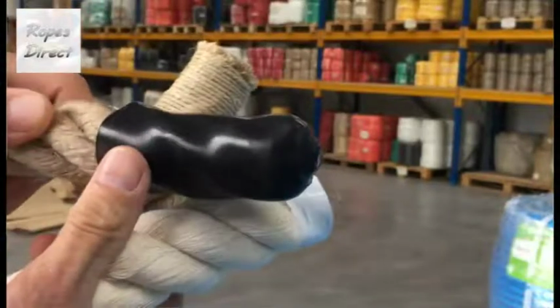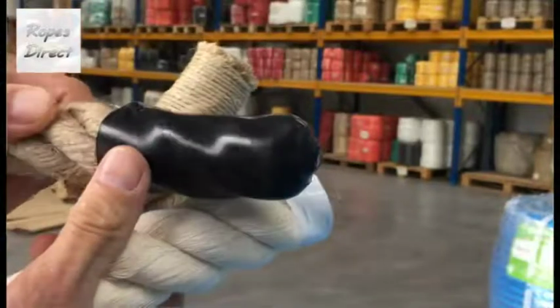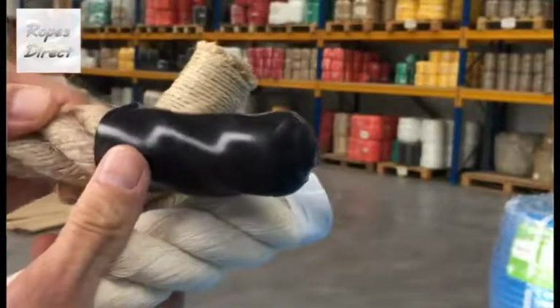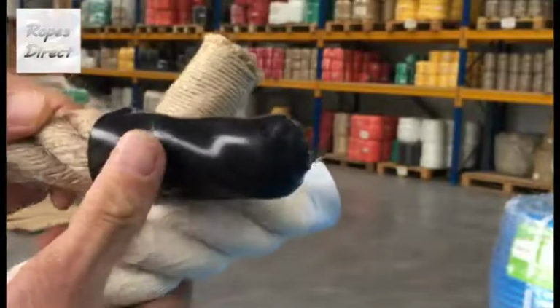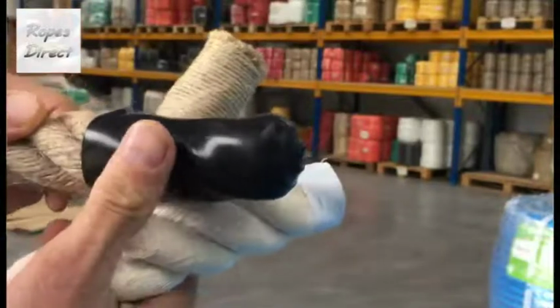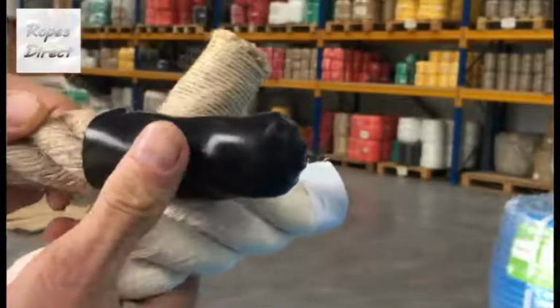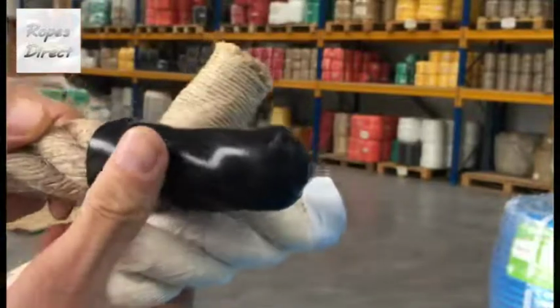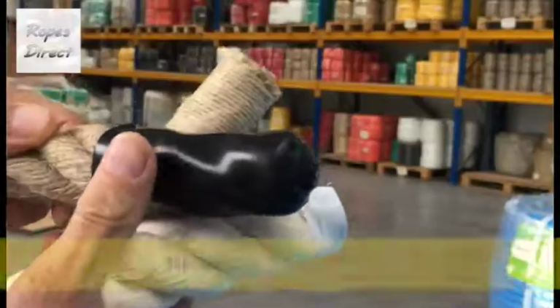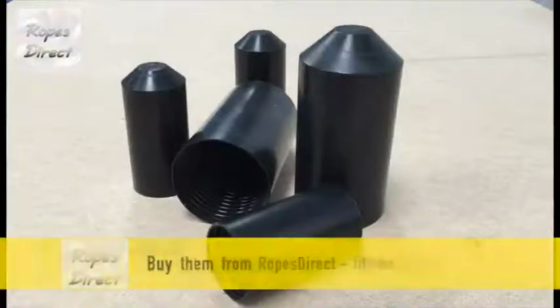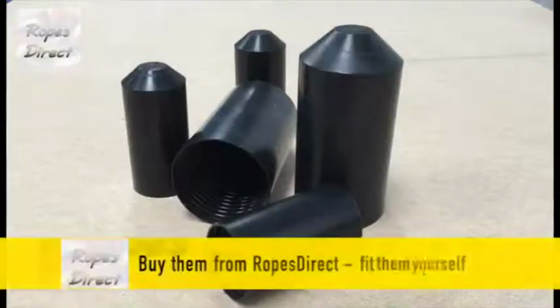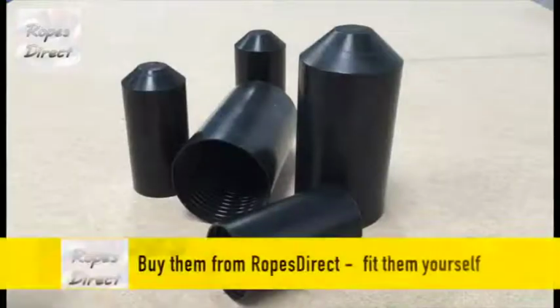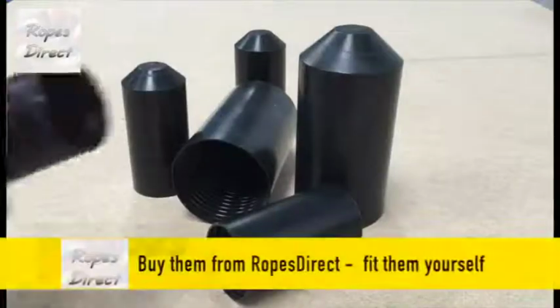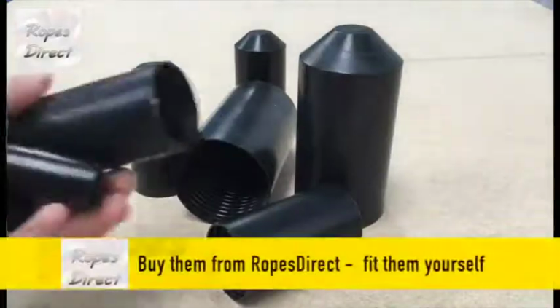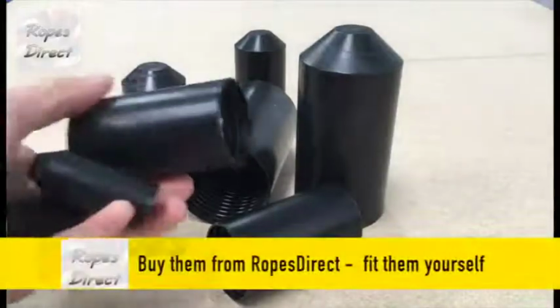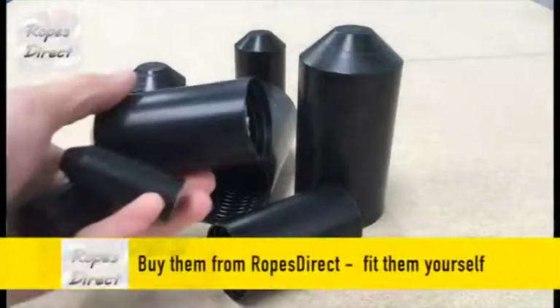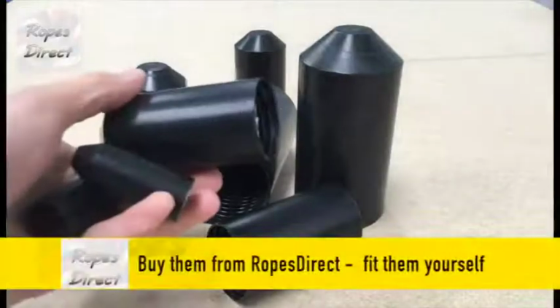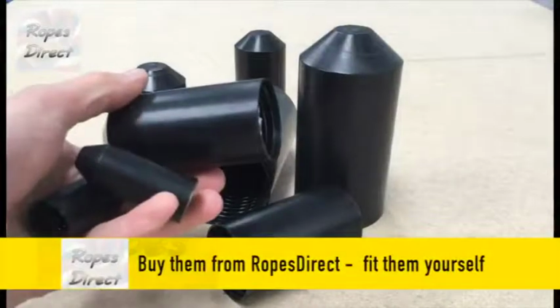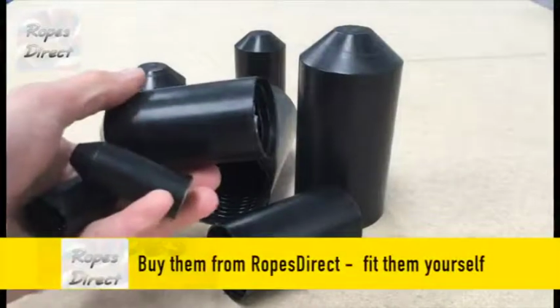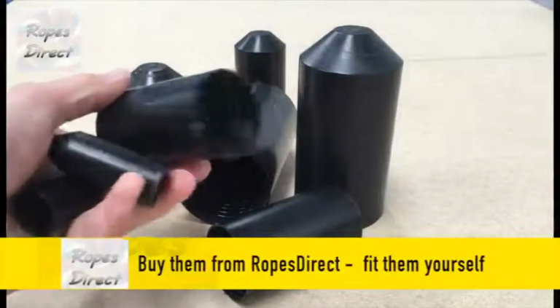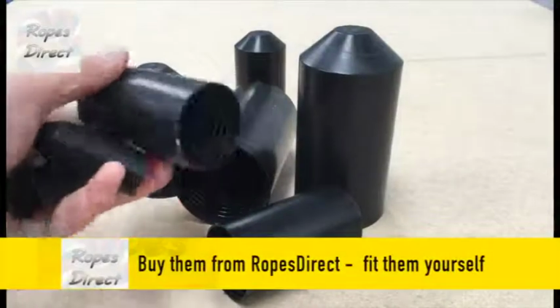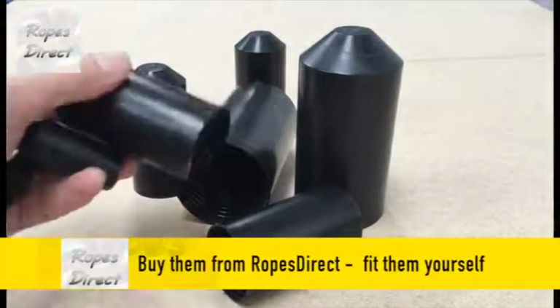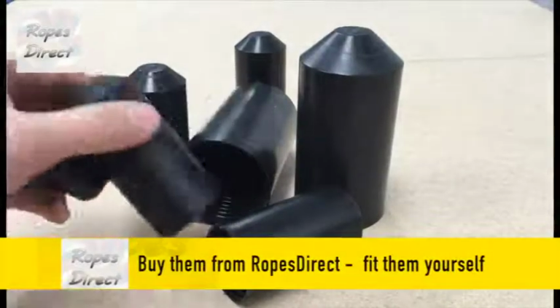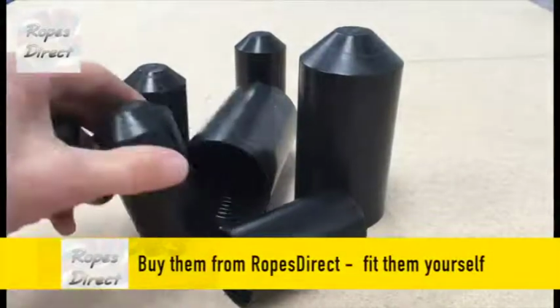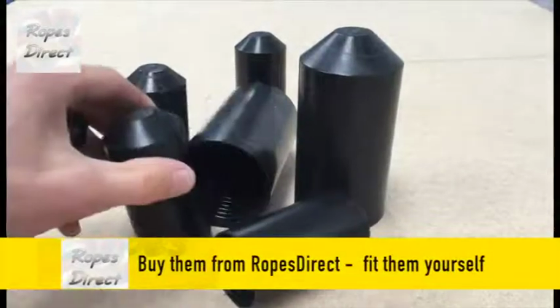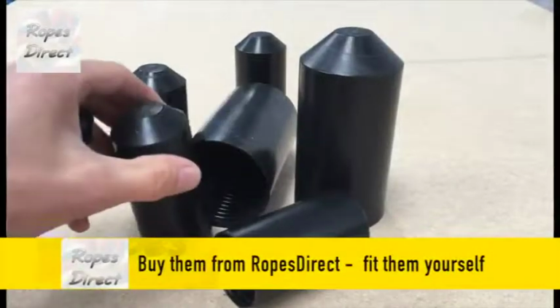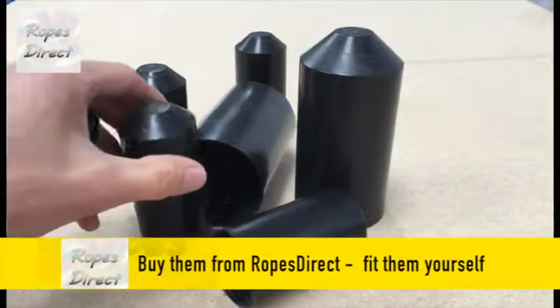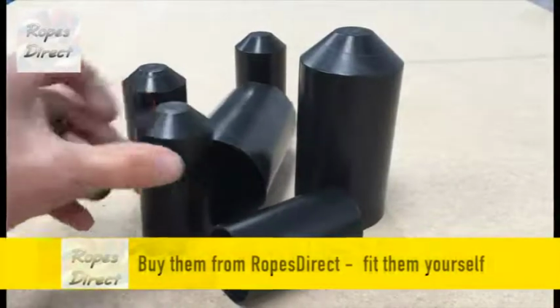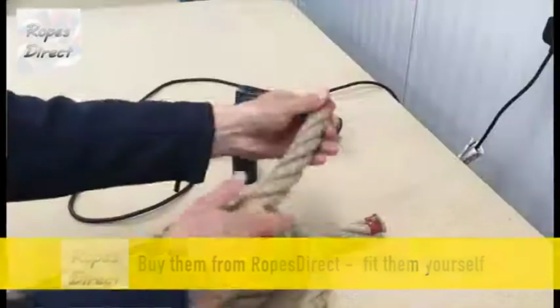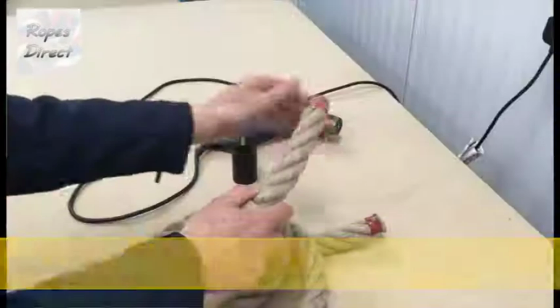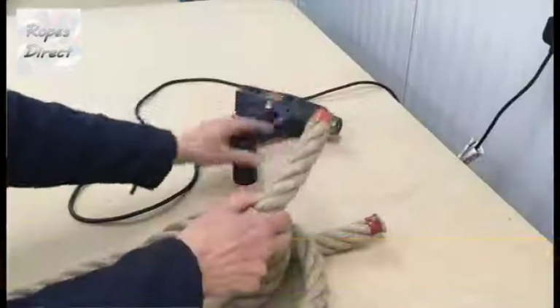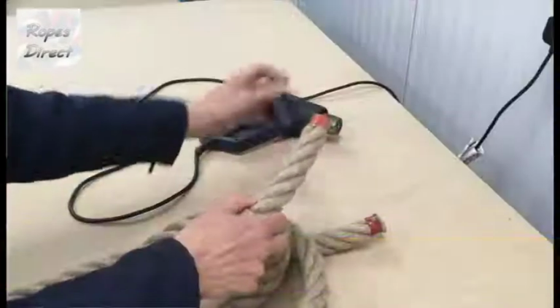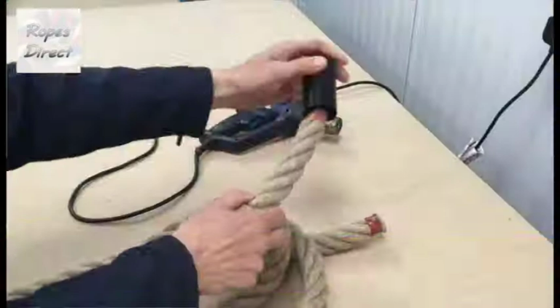We can fit them for you, but we sell them loose so you can fit them yourself. It's cheaper and really easy.